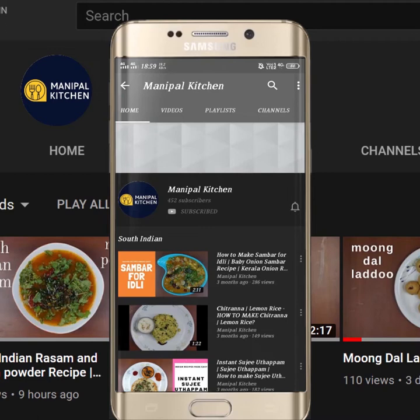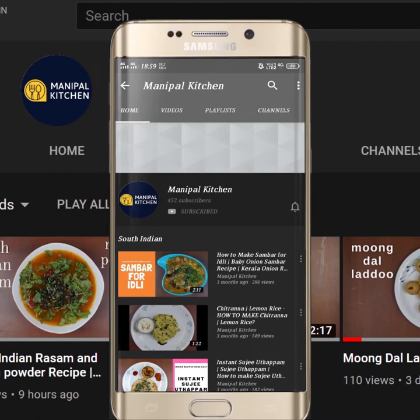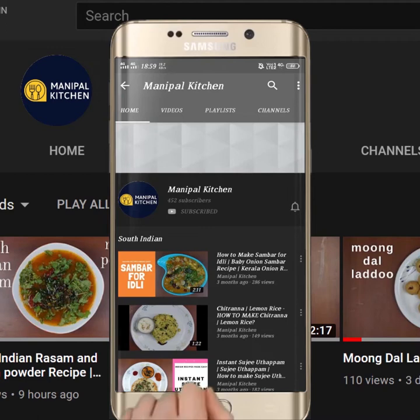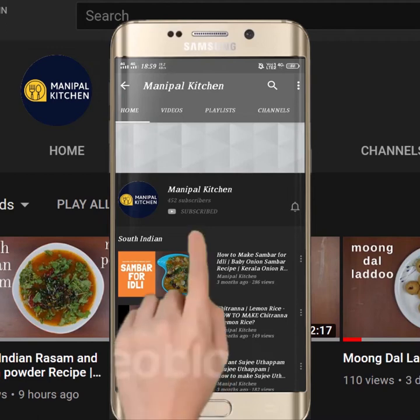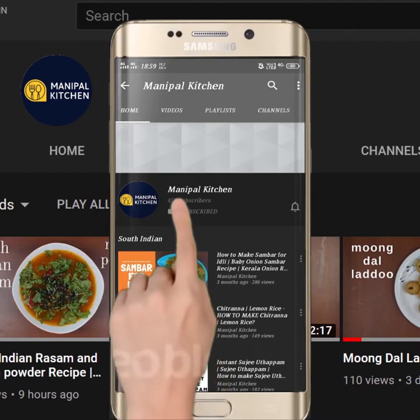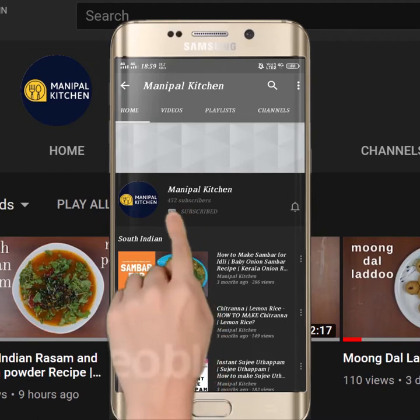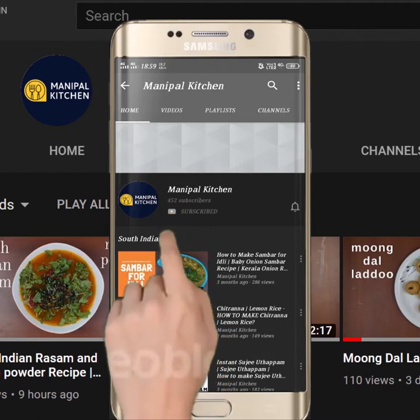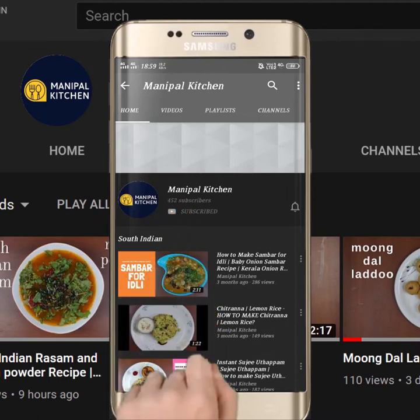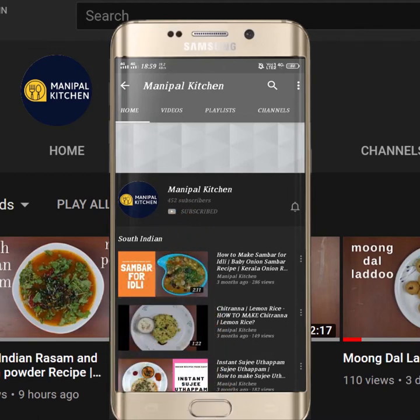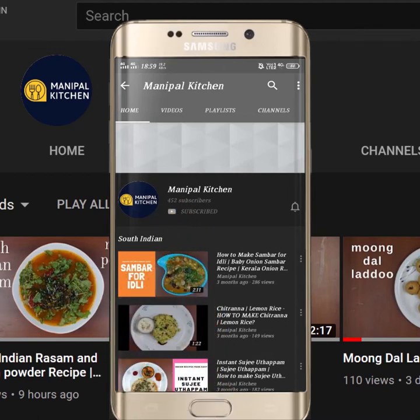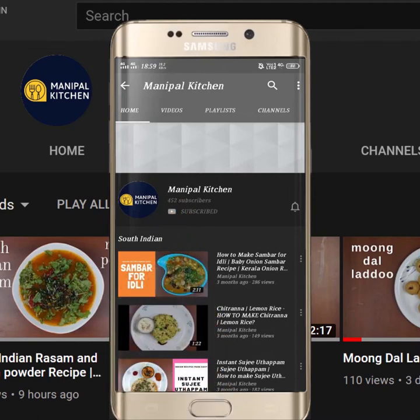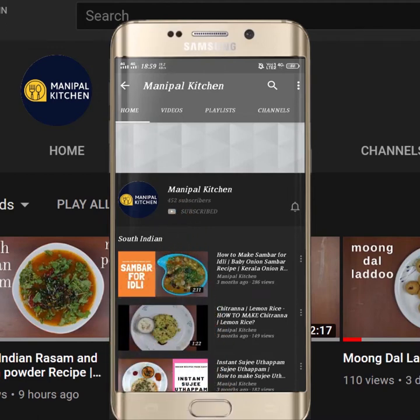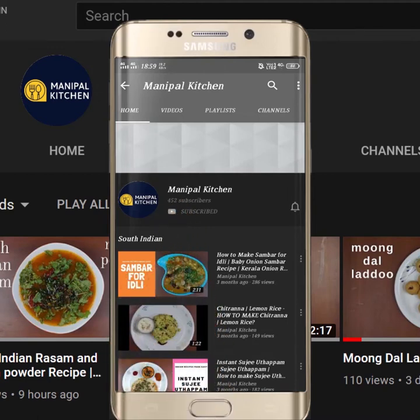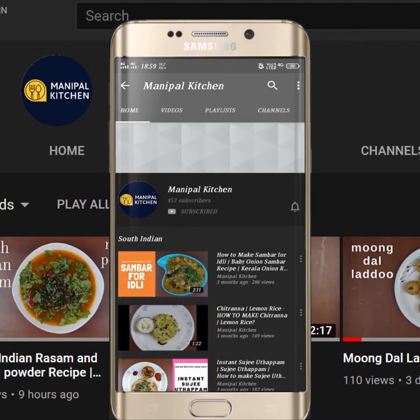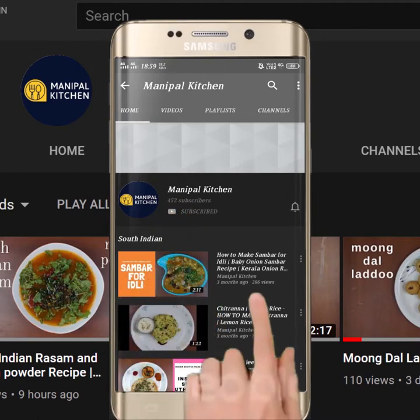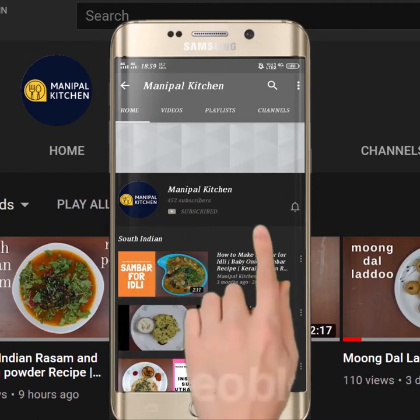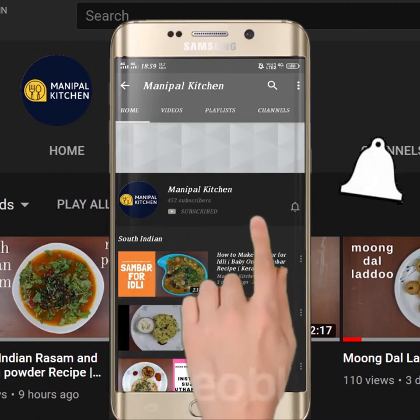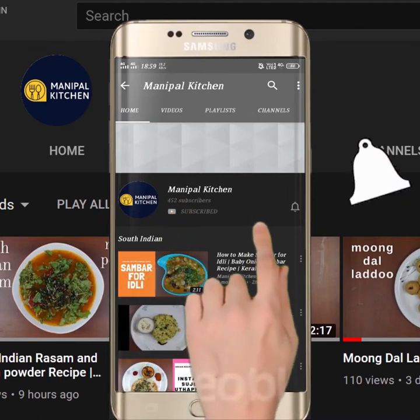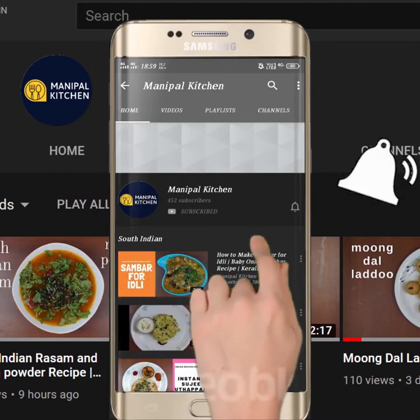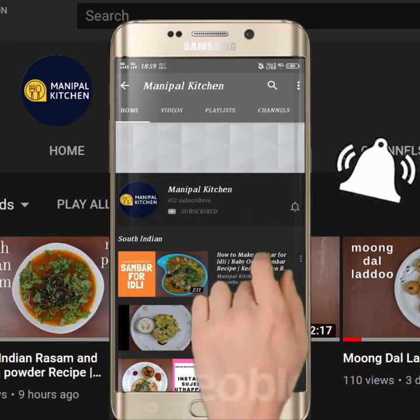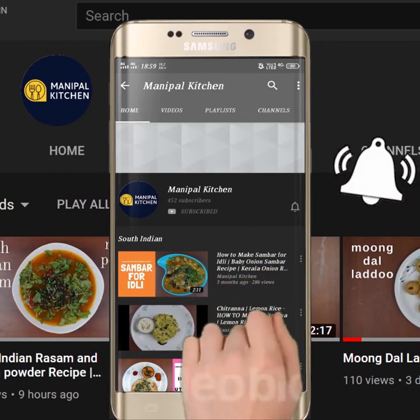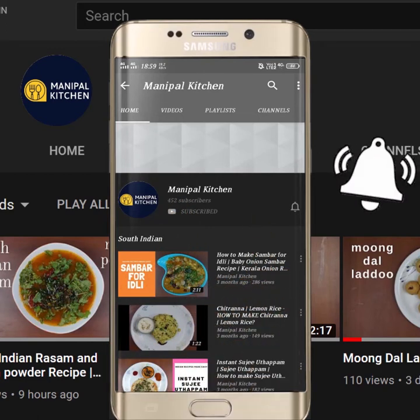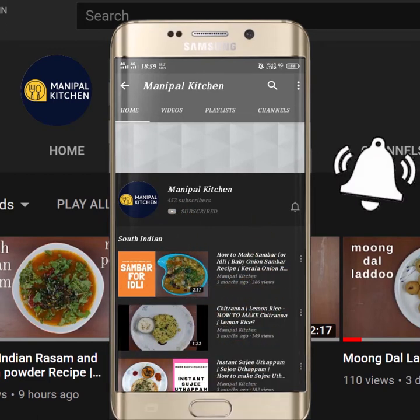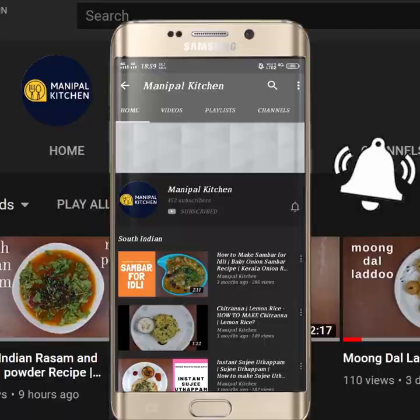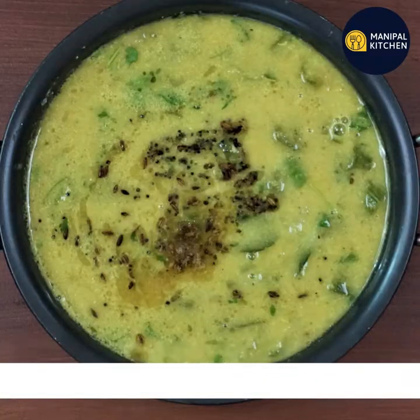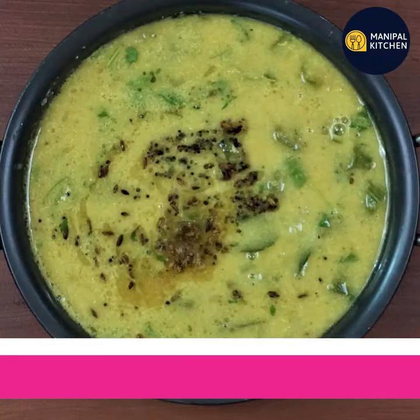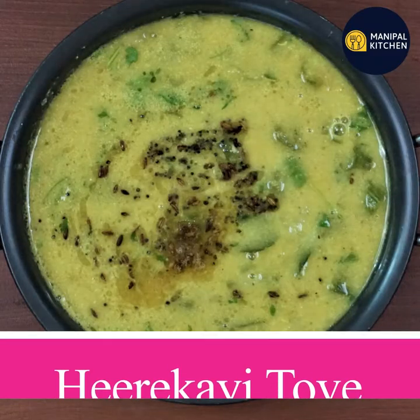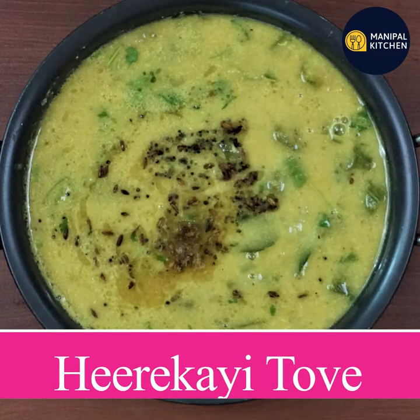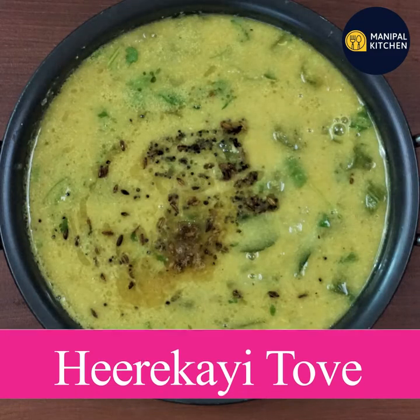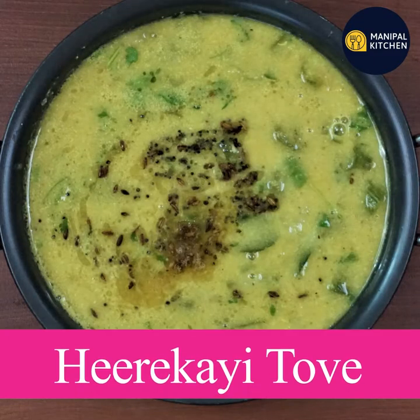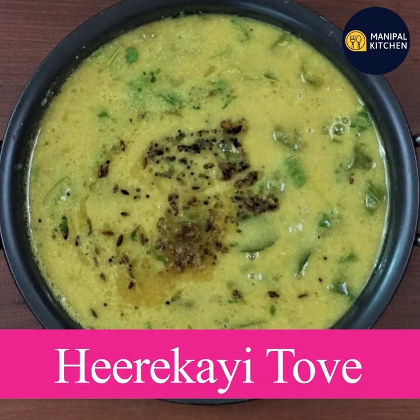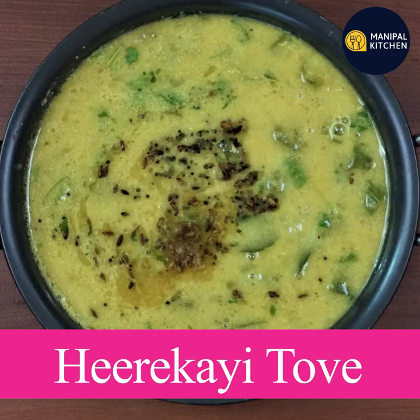Subscribe now and press the bell icon, never miss an update. Hi friends, welcome to Manipal Kitchin Raha Kari.